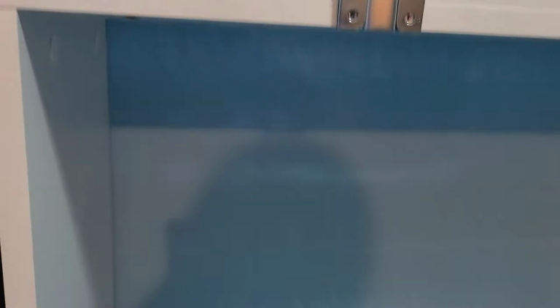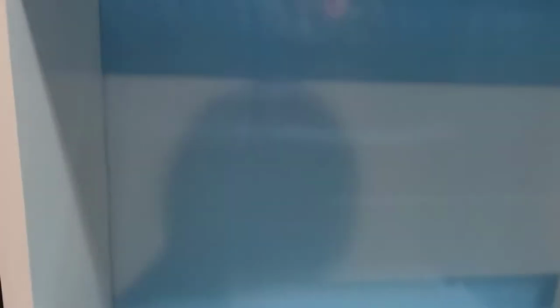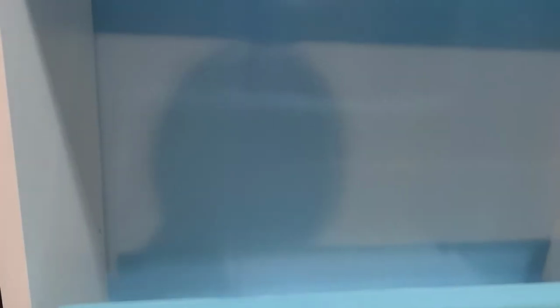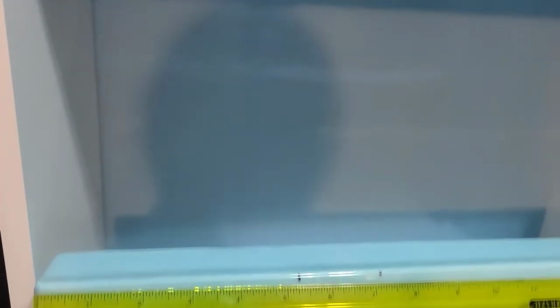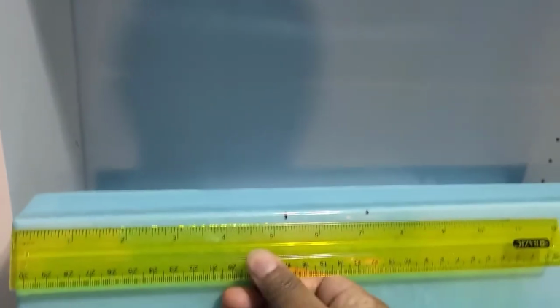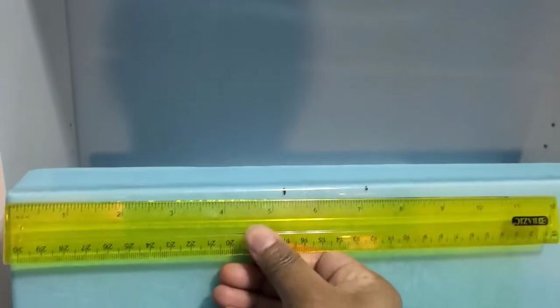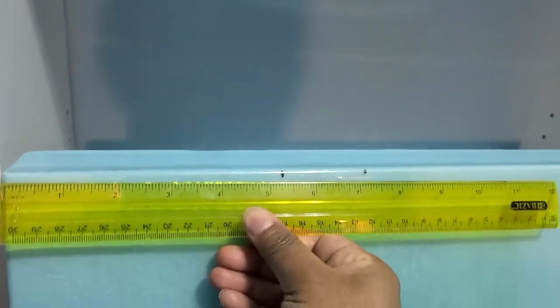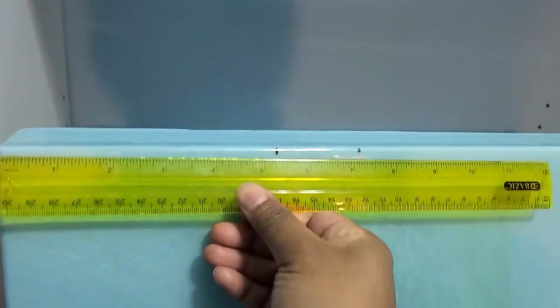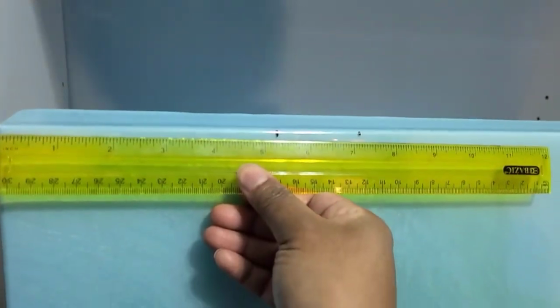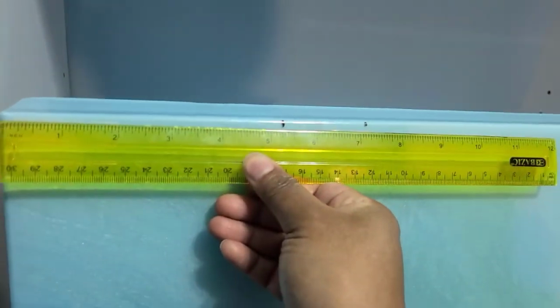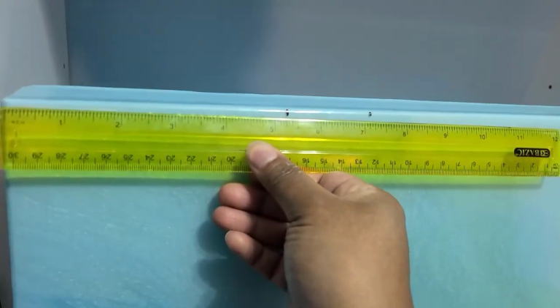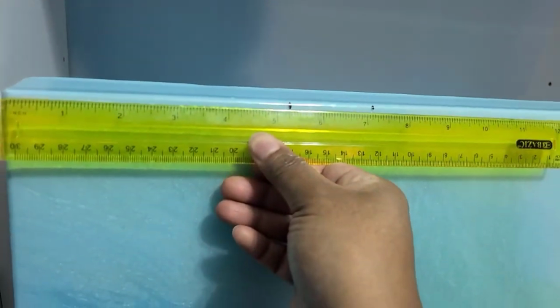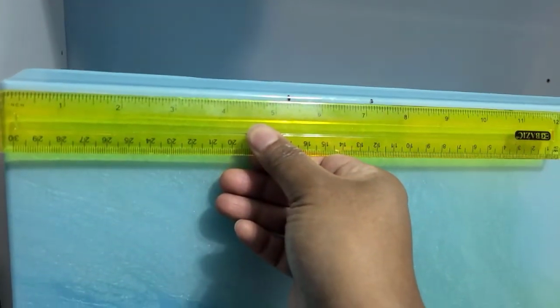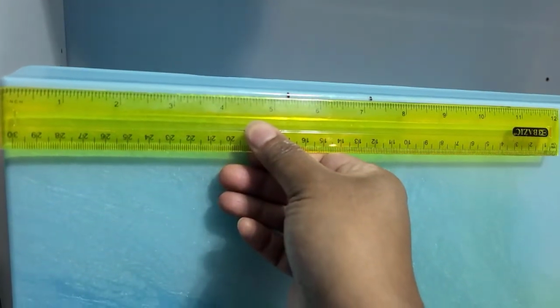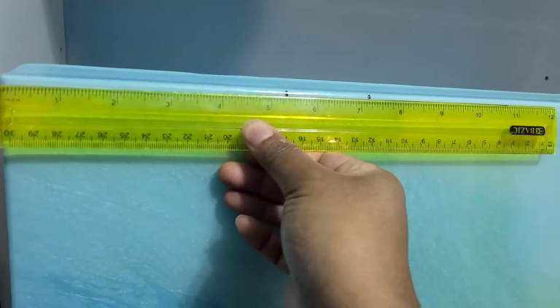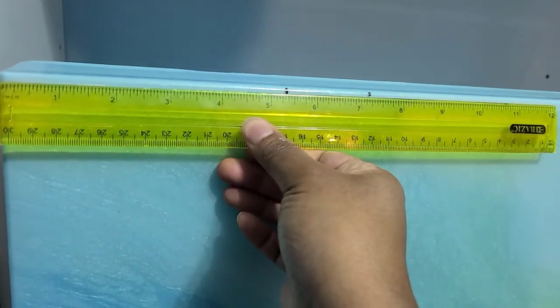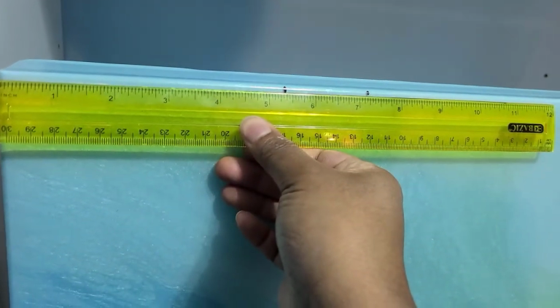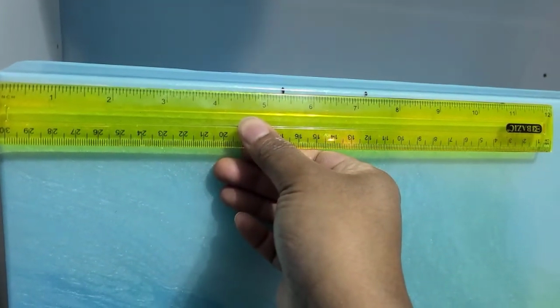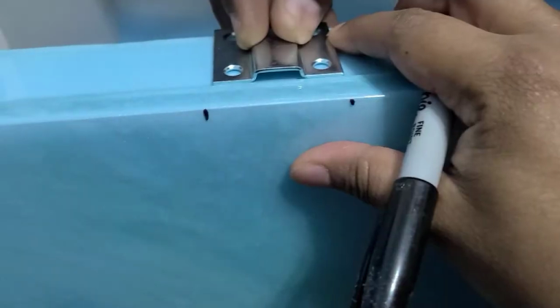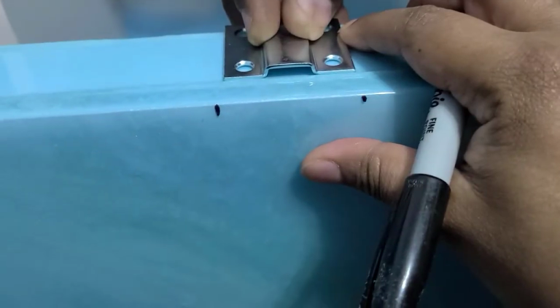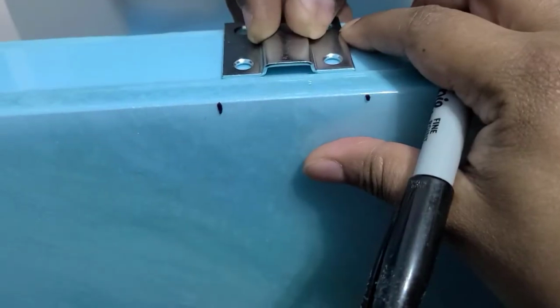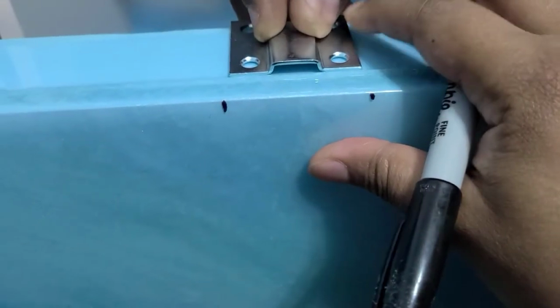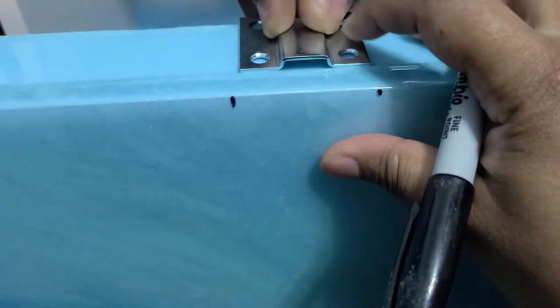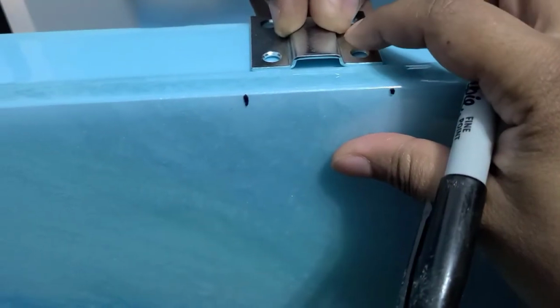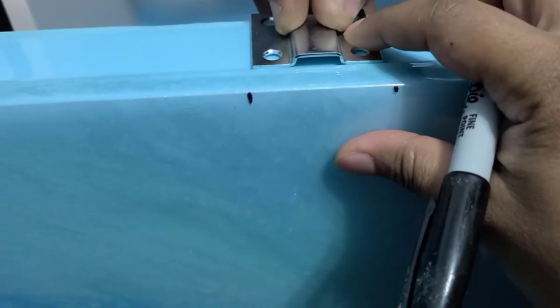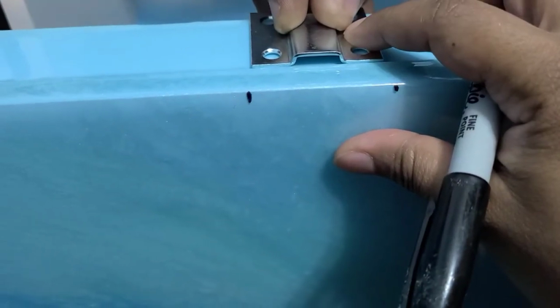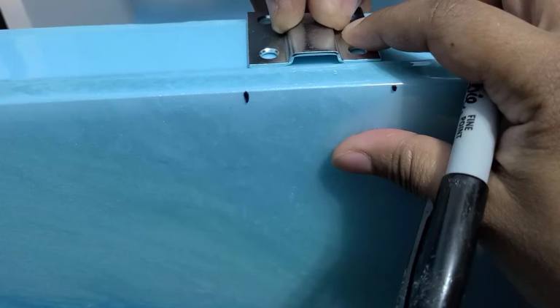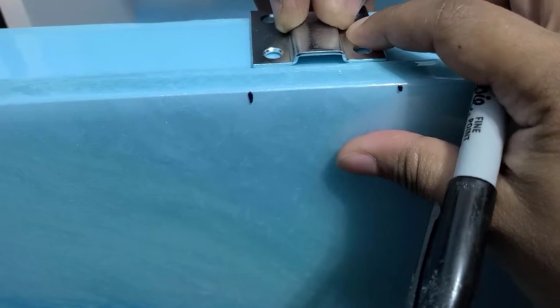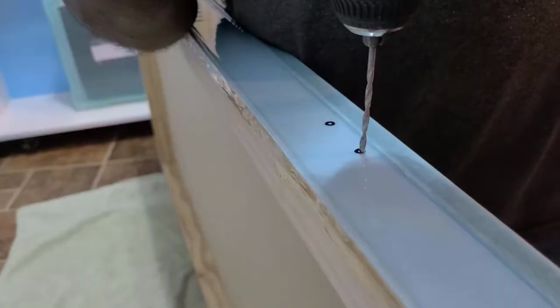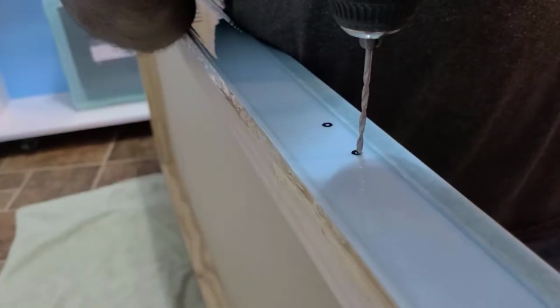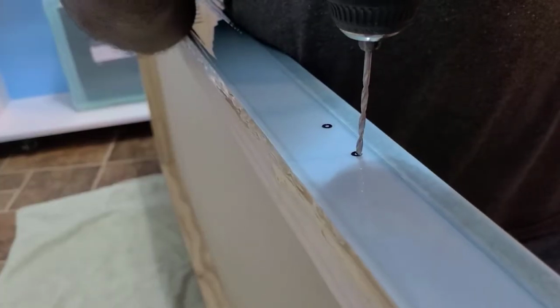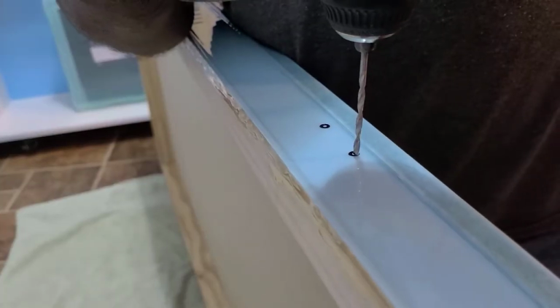I measured and marked where the additional two metal mounting hooks needed to go on one side of the resin tabletop.